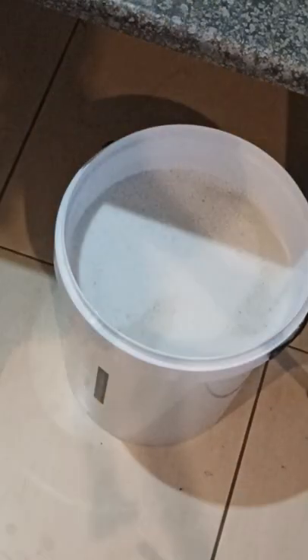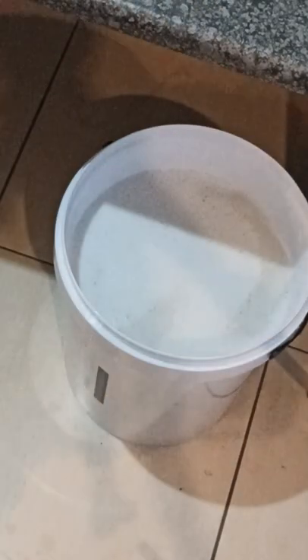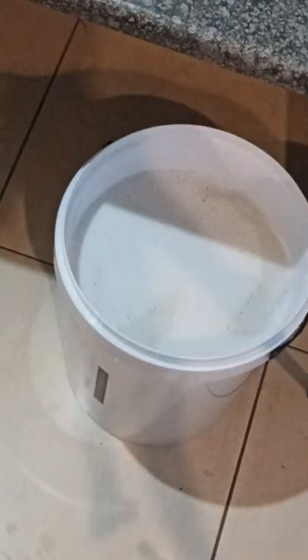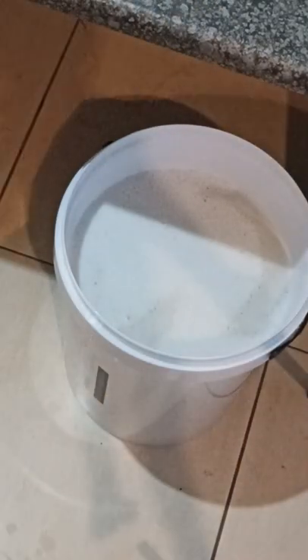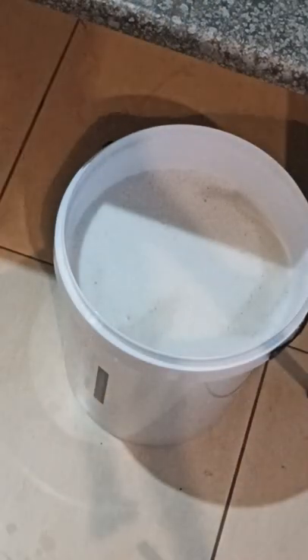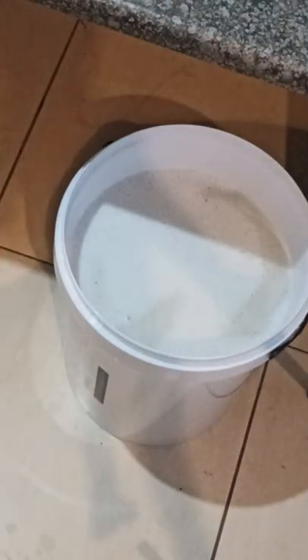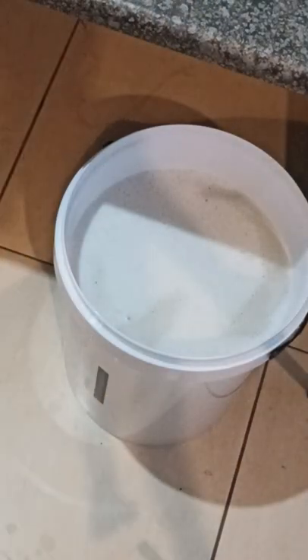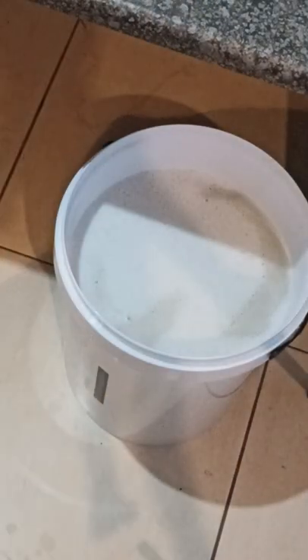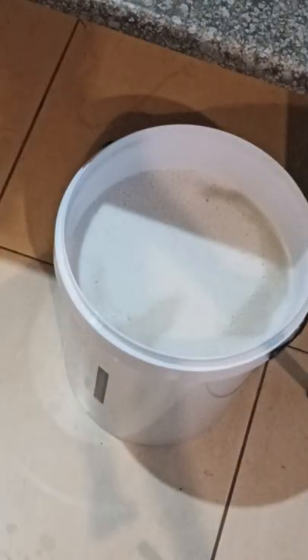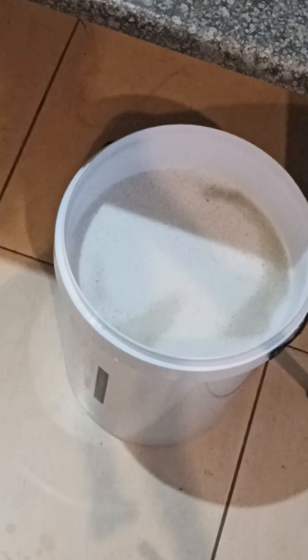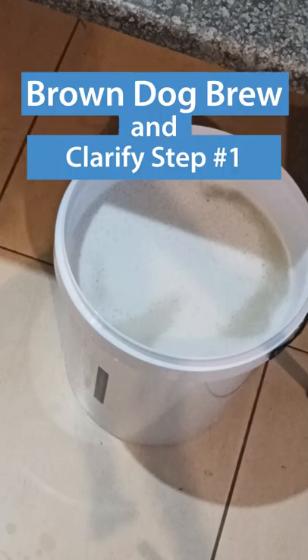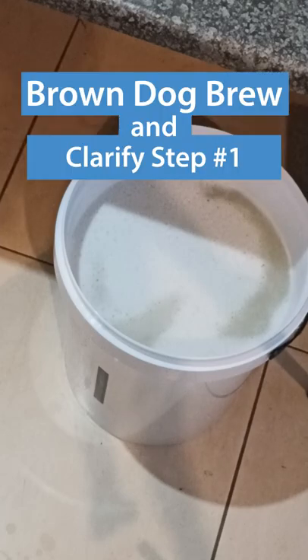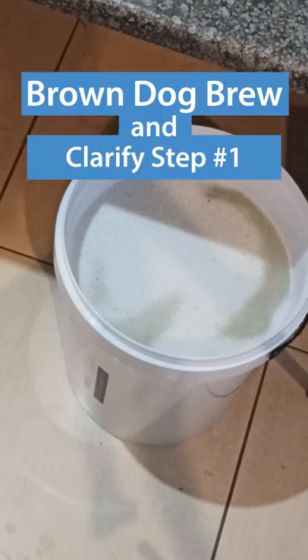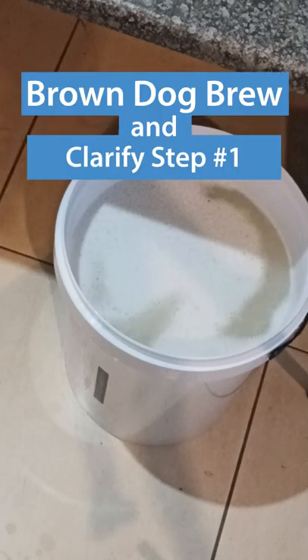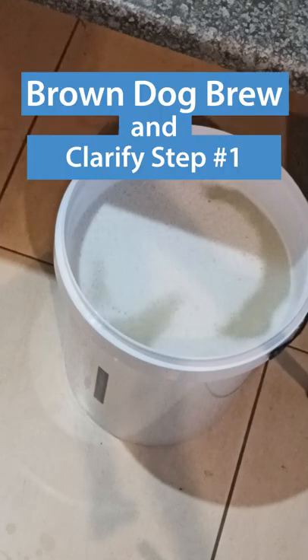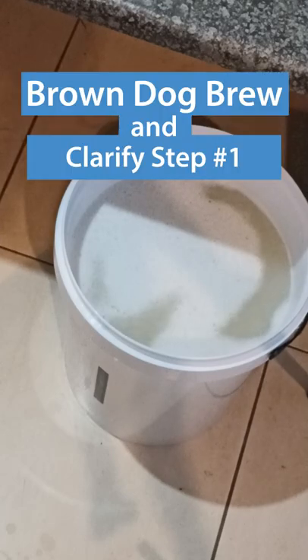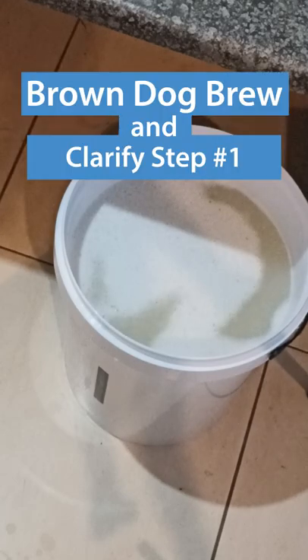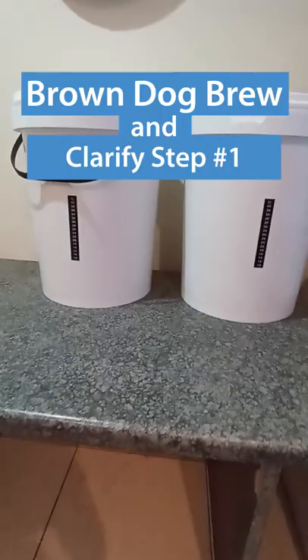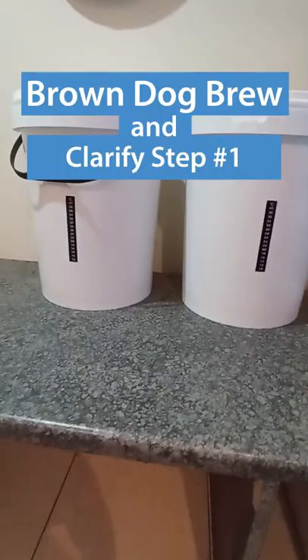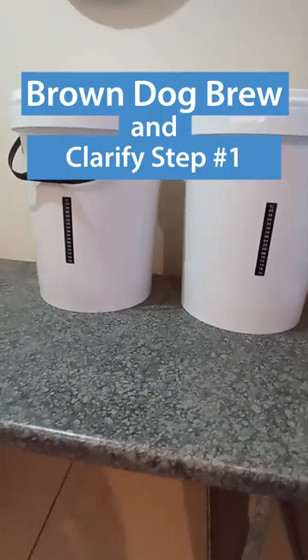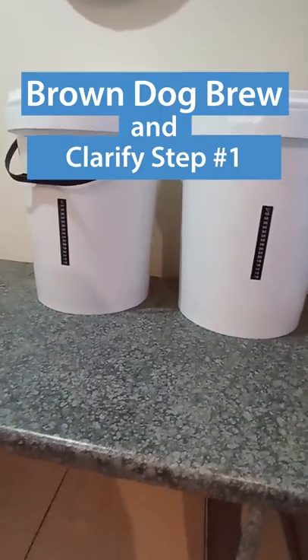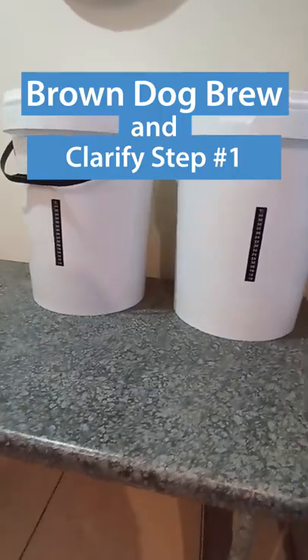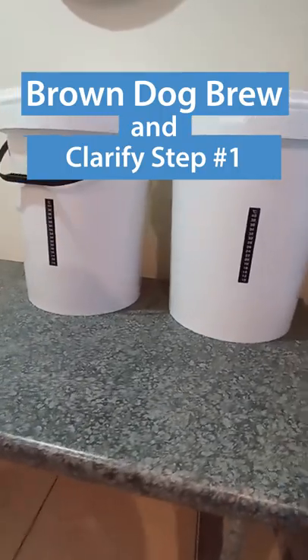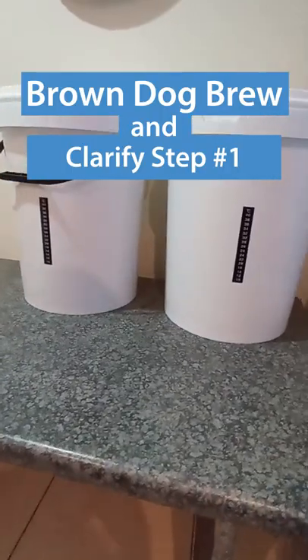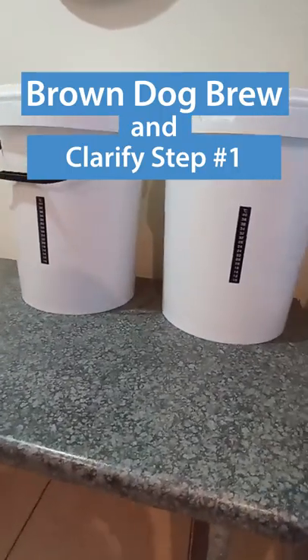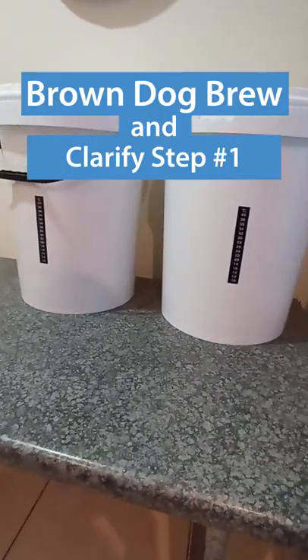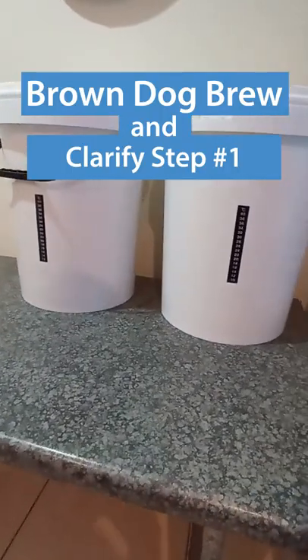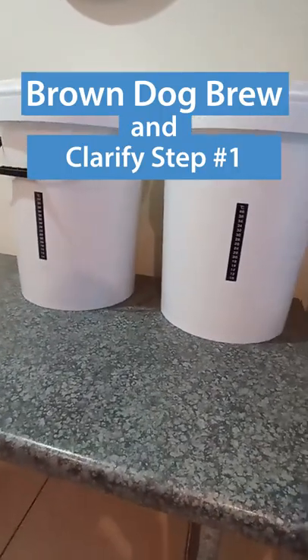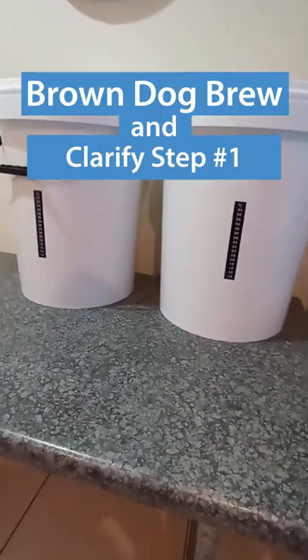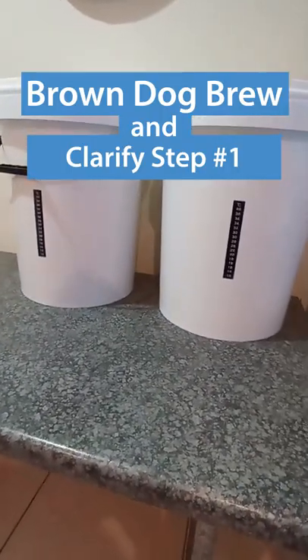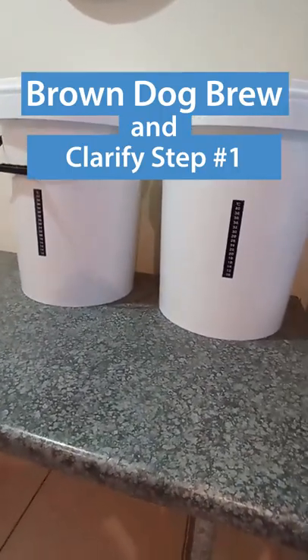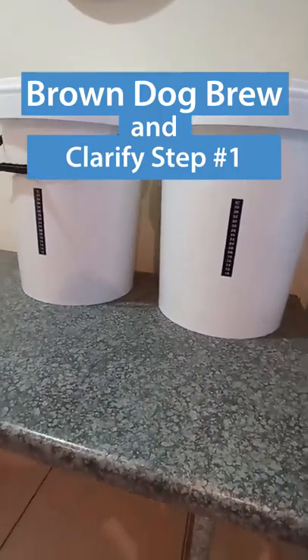Now these two buckets will stand for four or five more days before the distilling process begins. See you then.